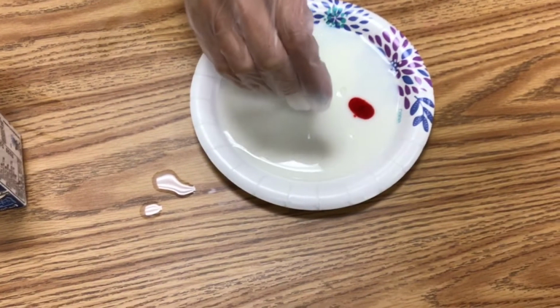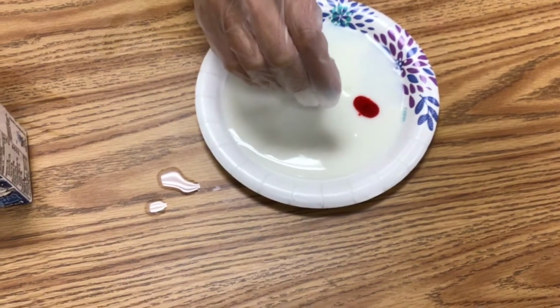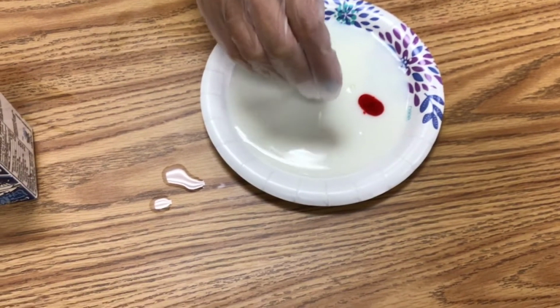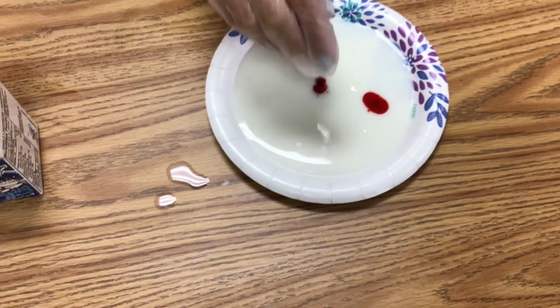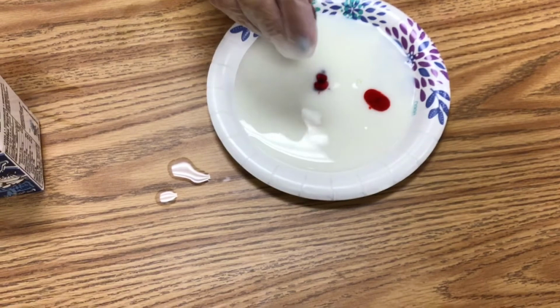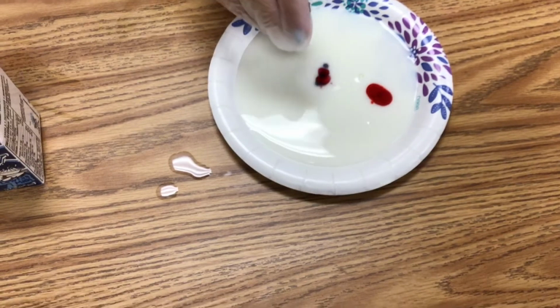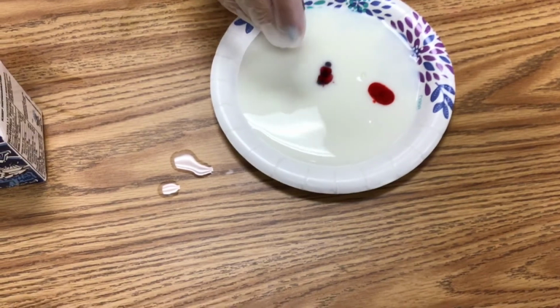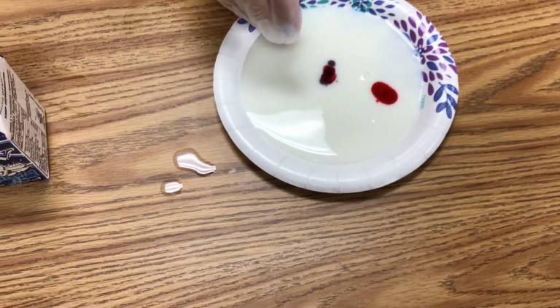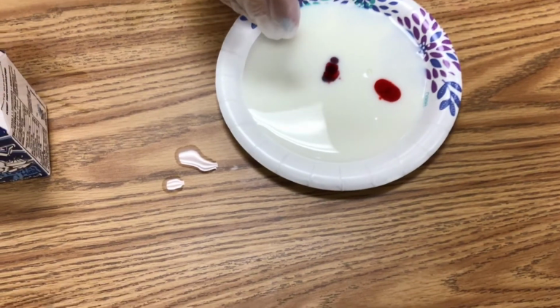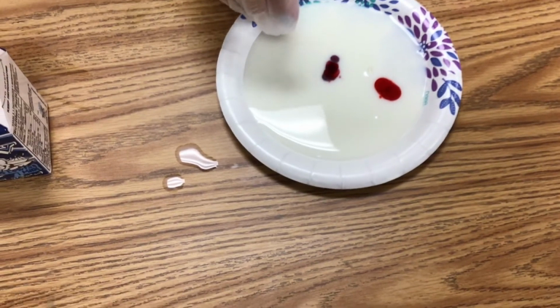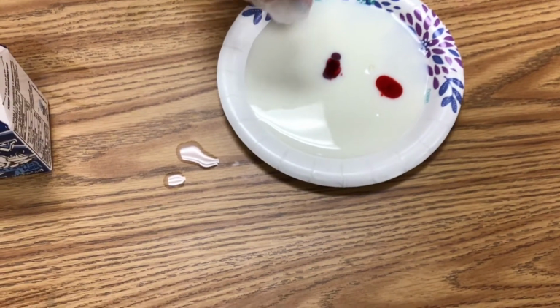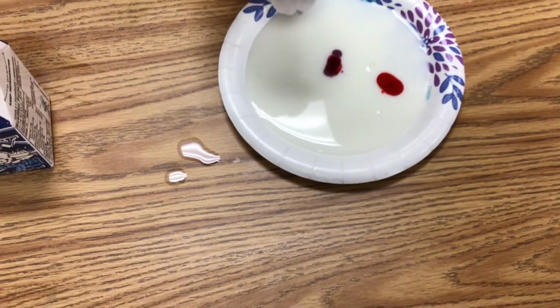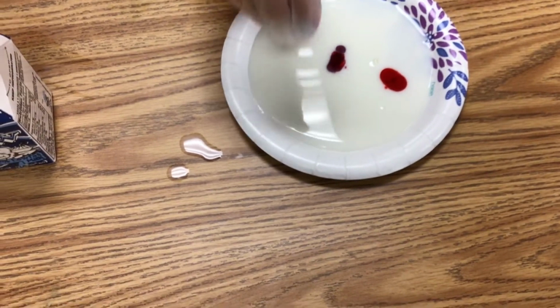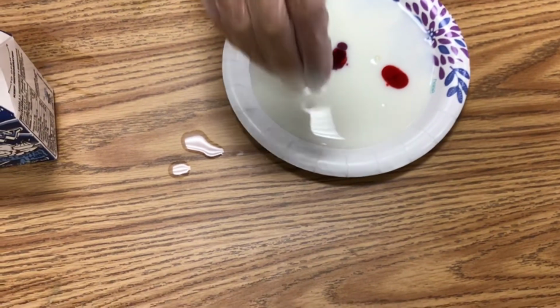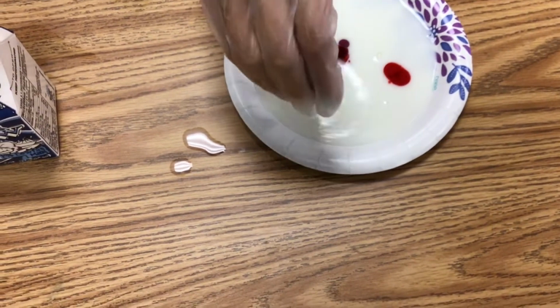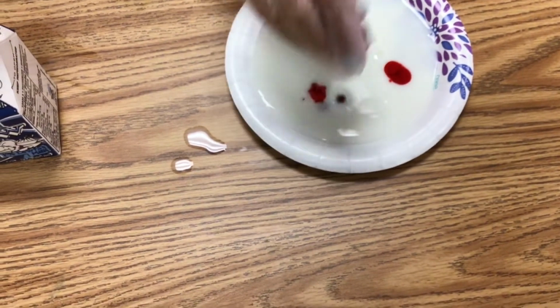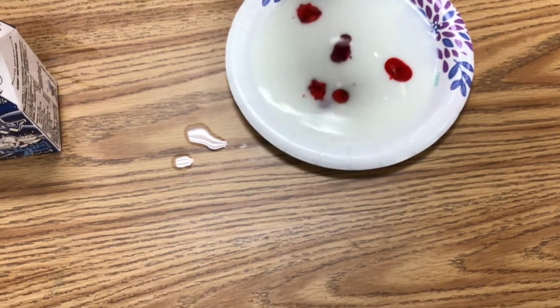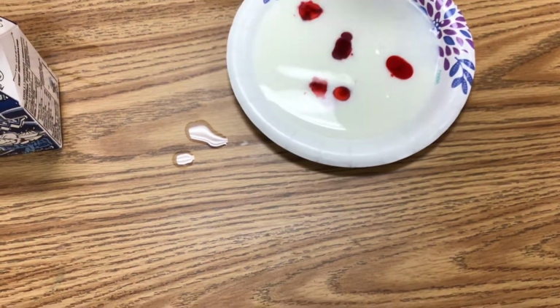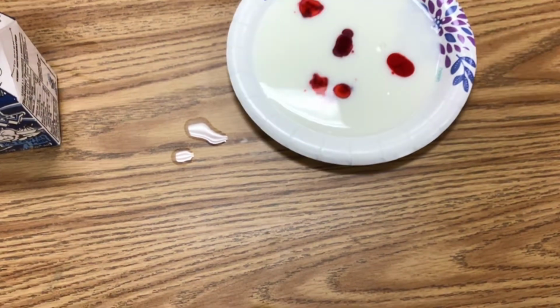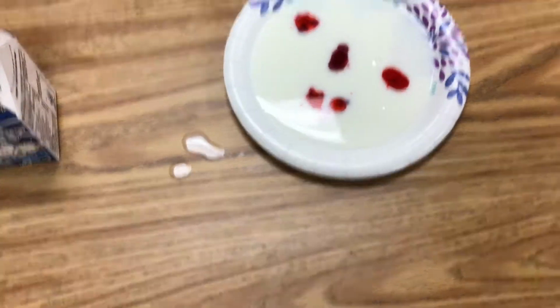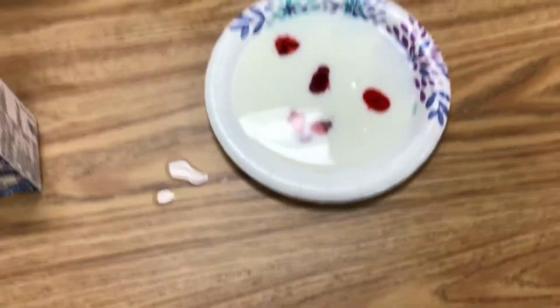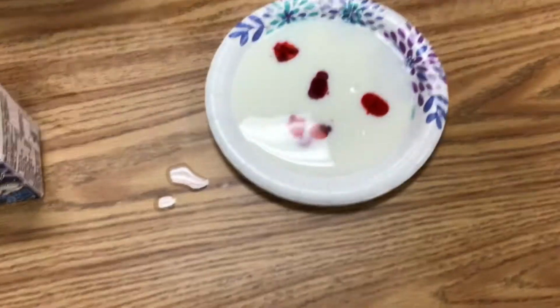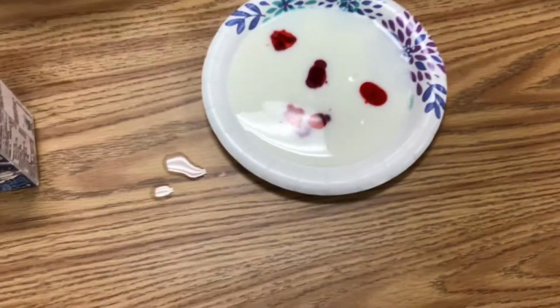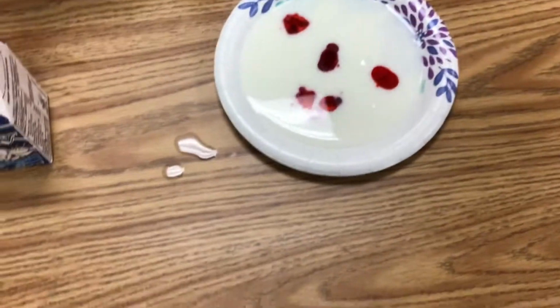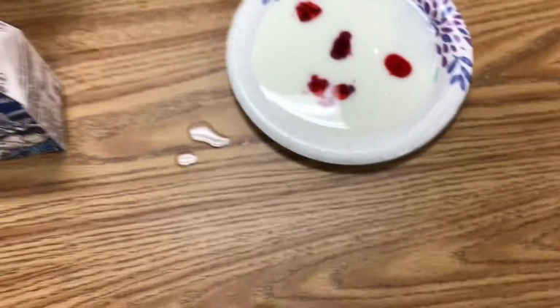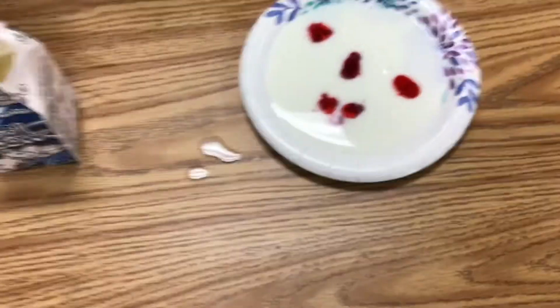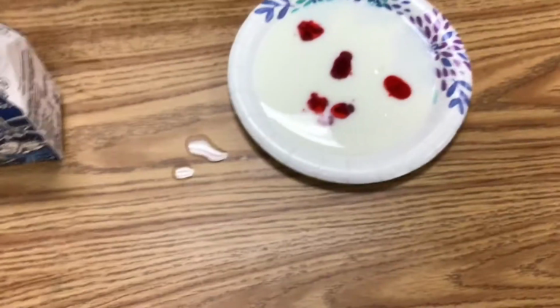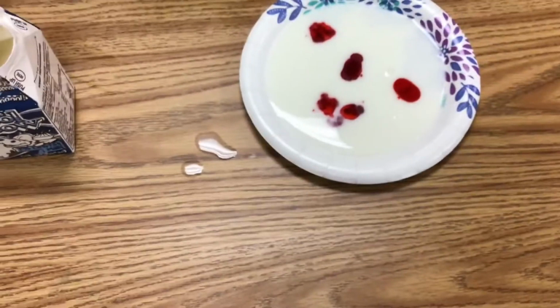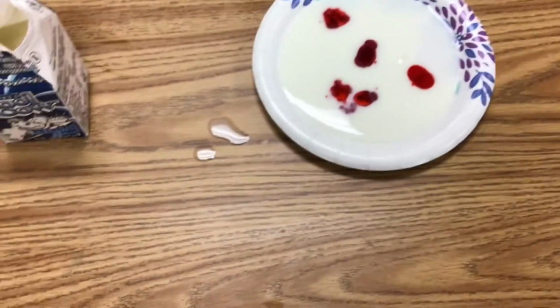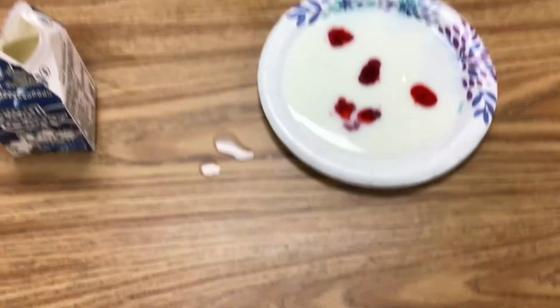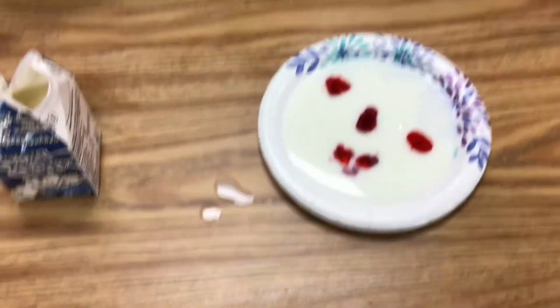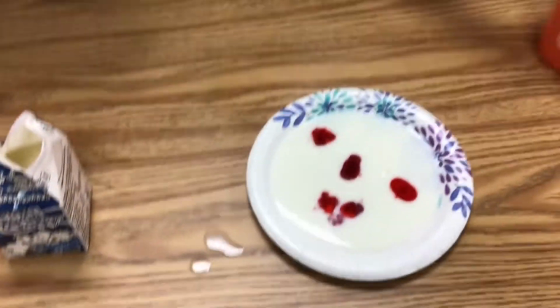Put a couple drops of food coloring, like so. You can use whatever color you've got — we're just using red.